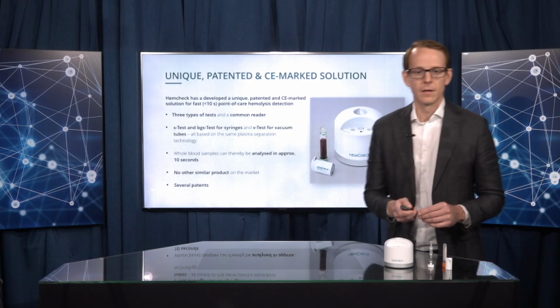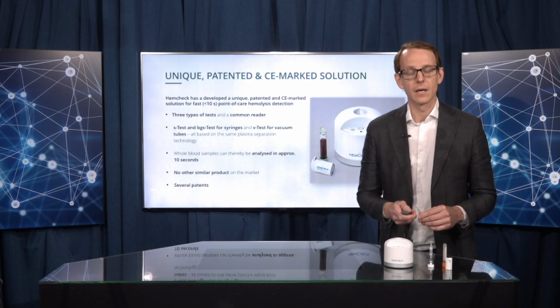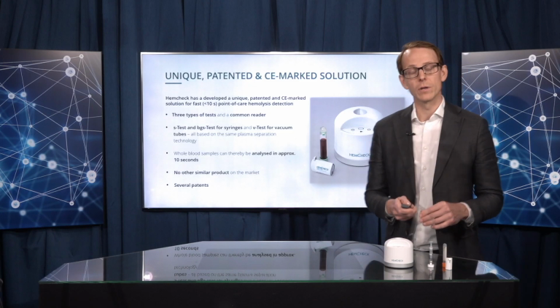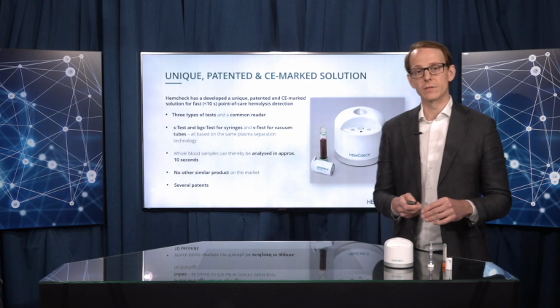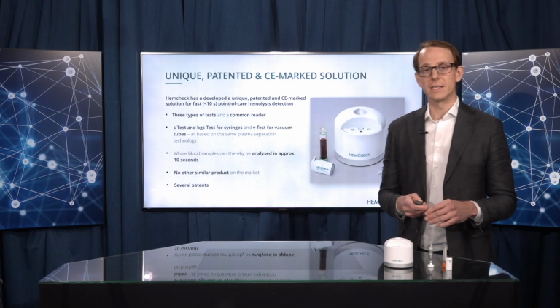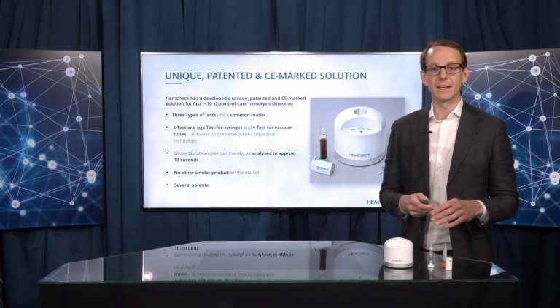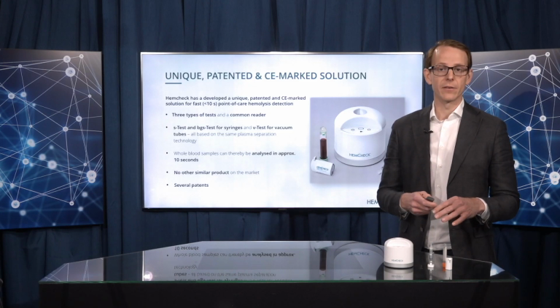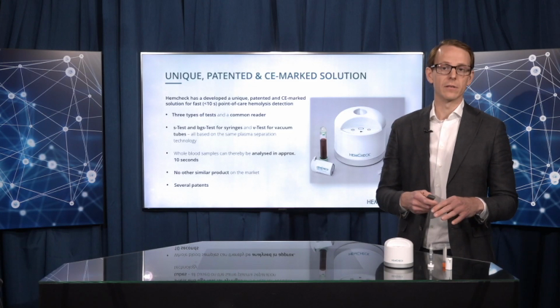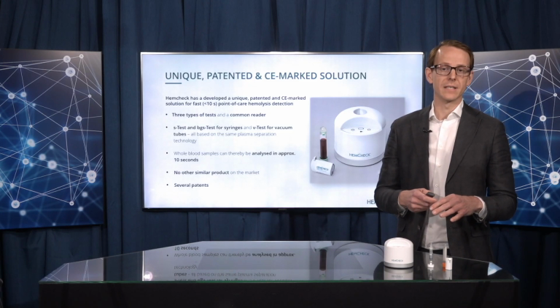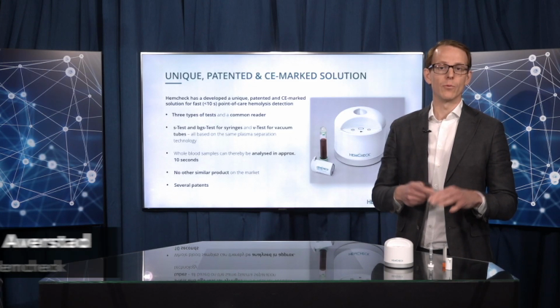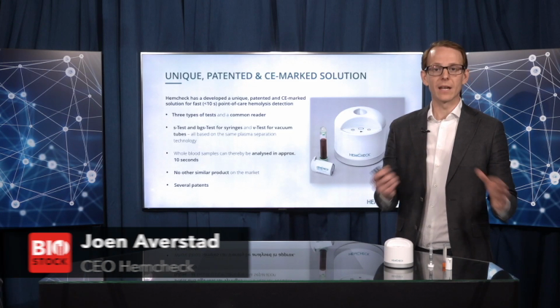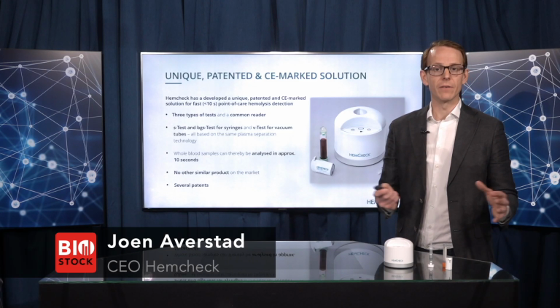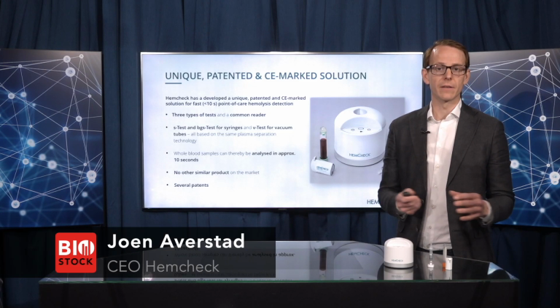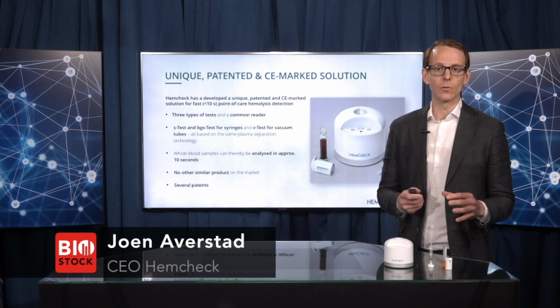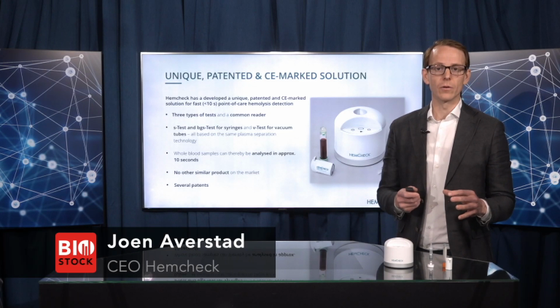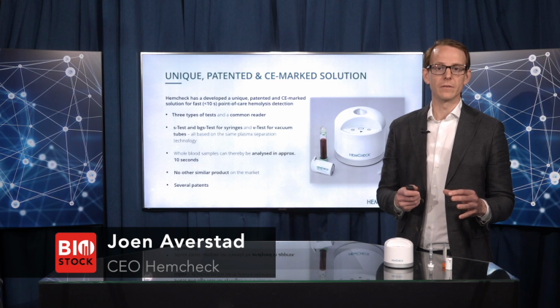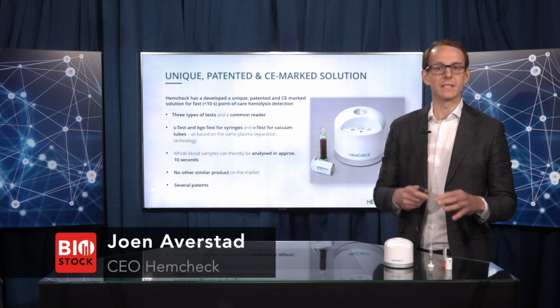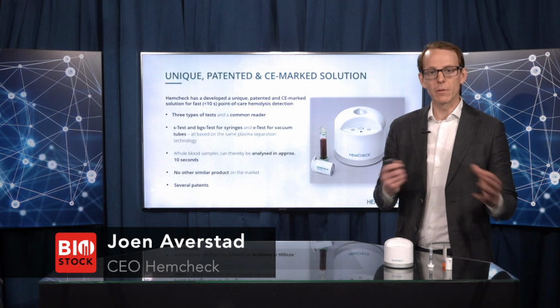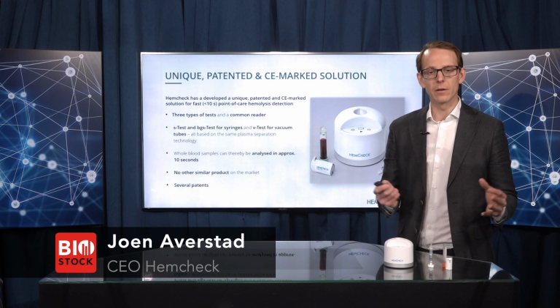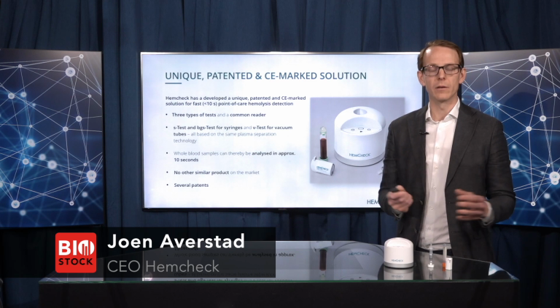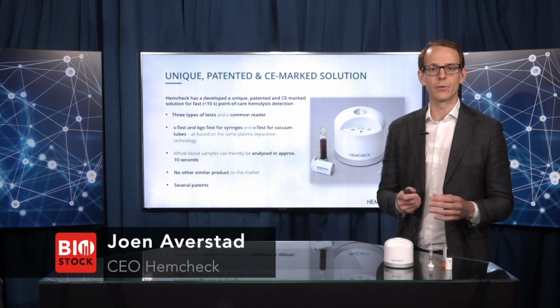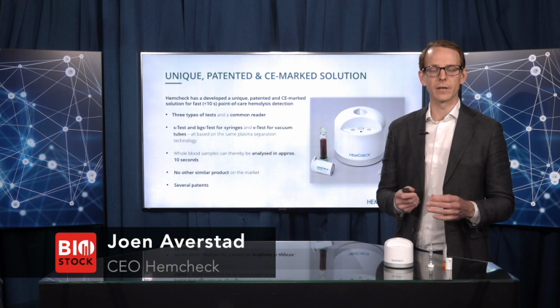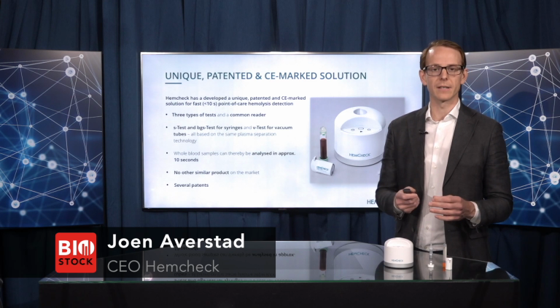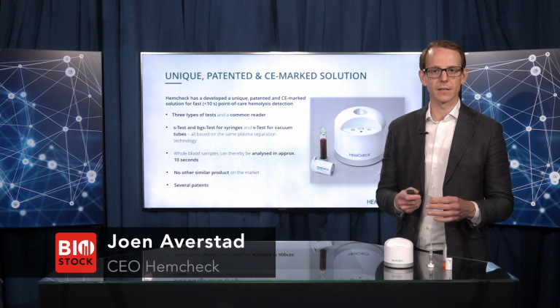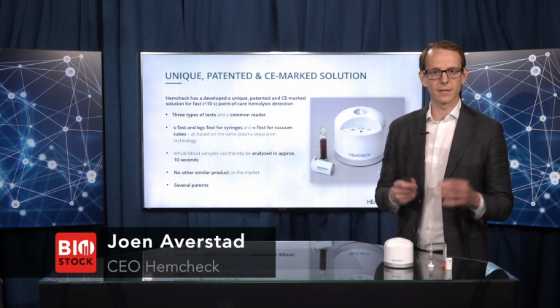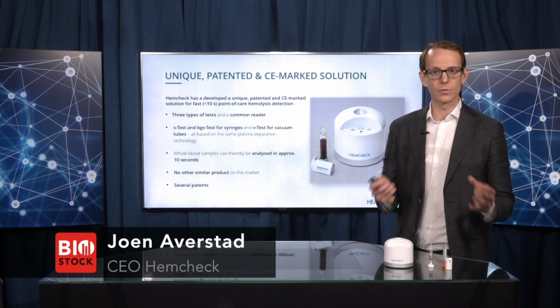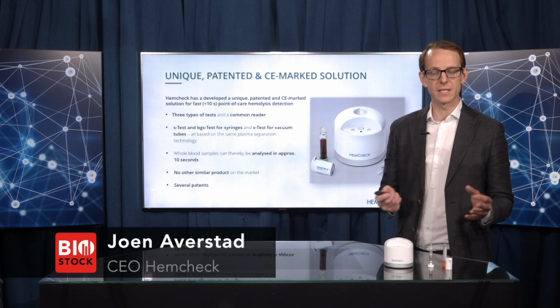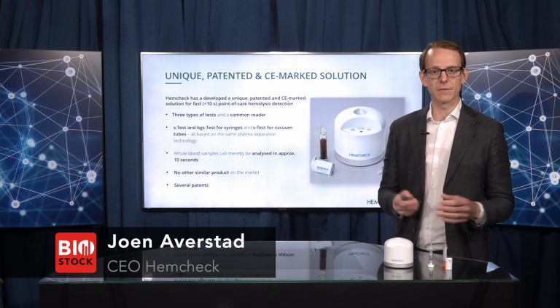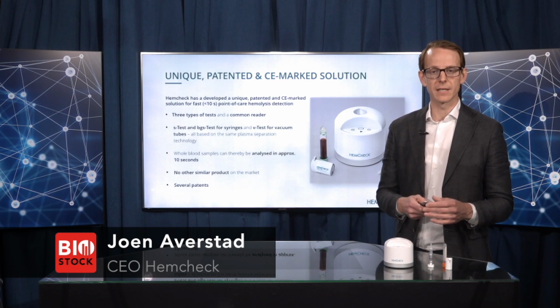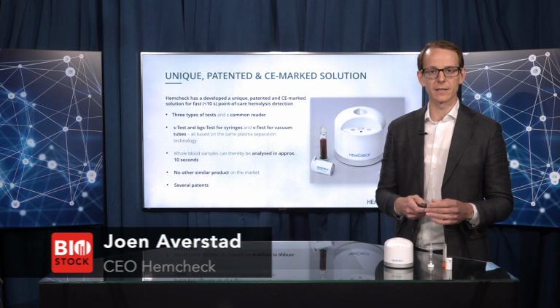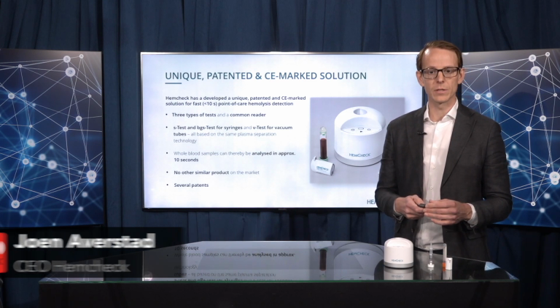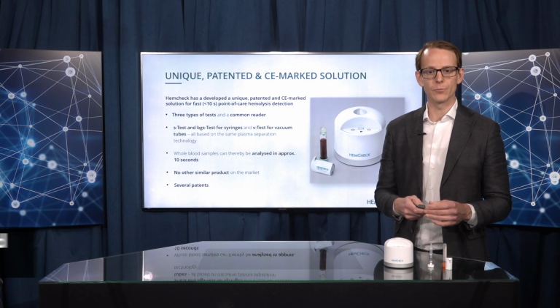We have patents focused on the filtration technology — what's in those one-time consumables. And we don't see any other relevant or similar product that can do the same thing that we do.